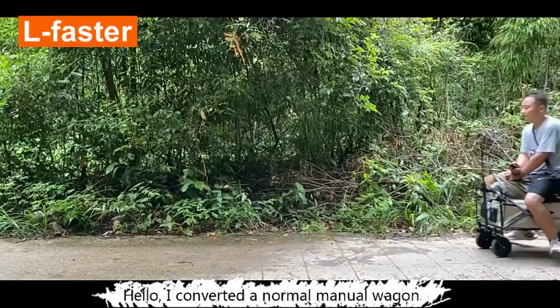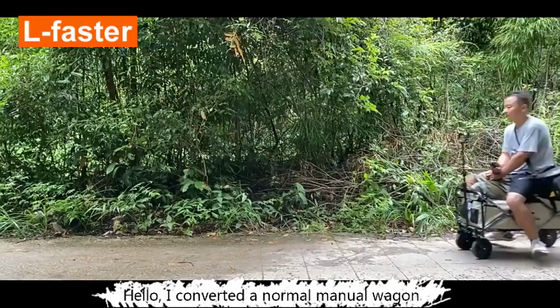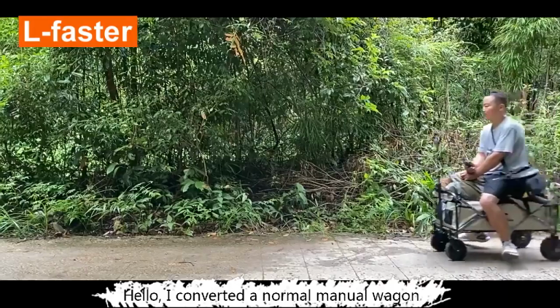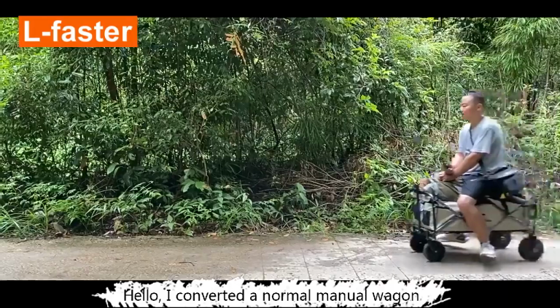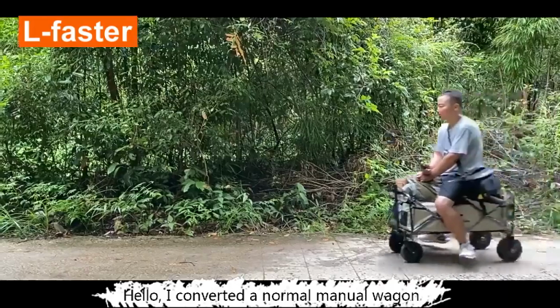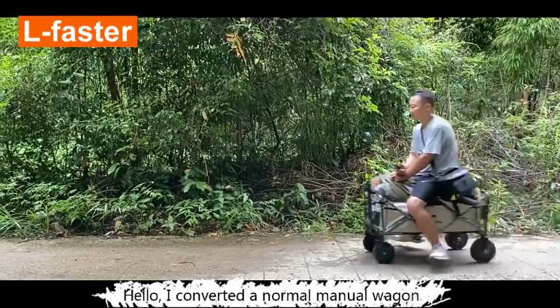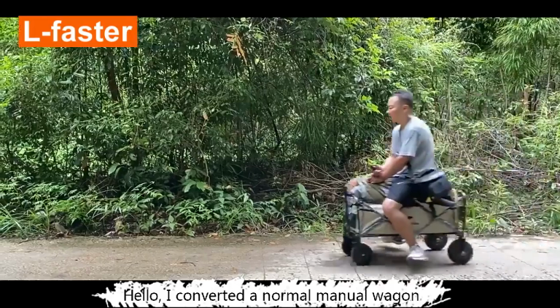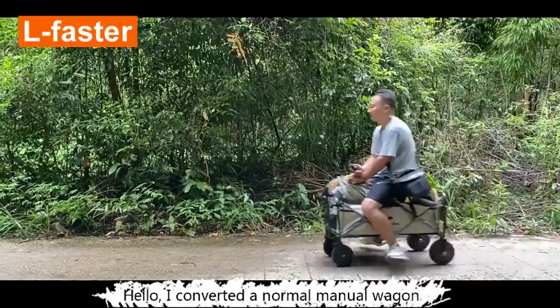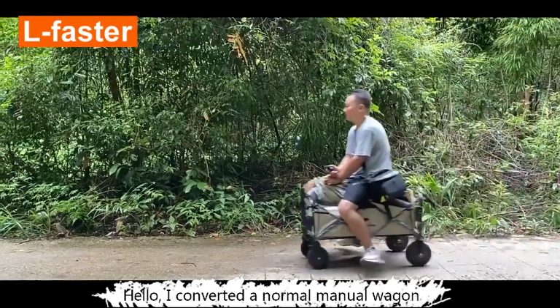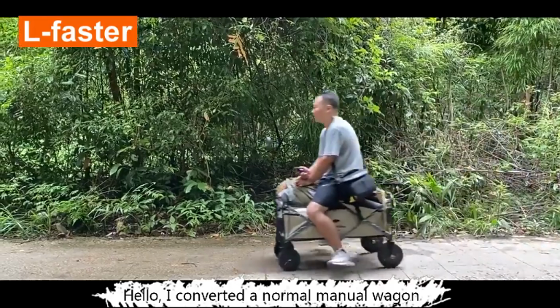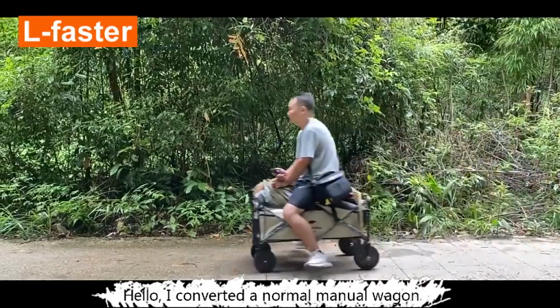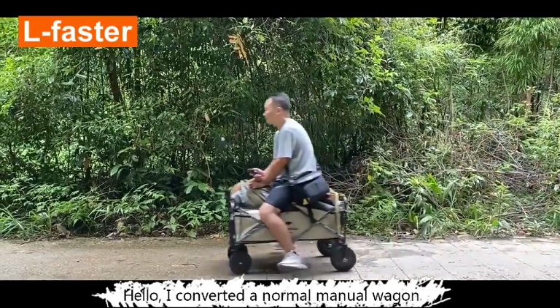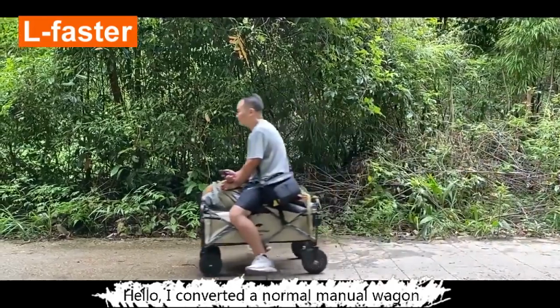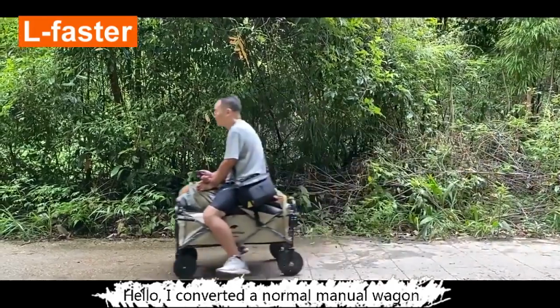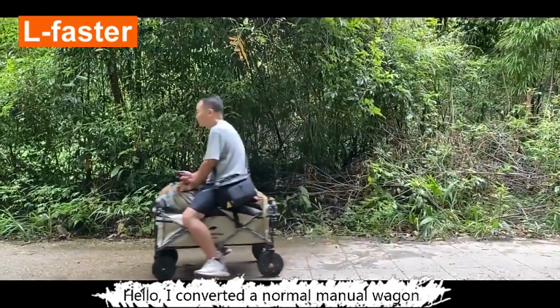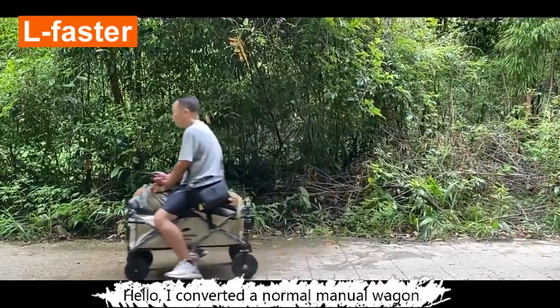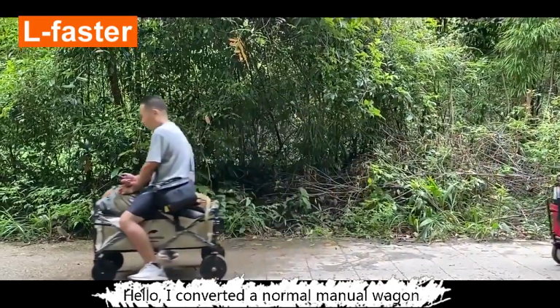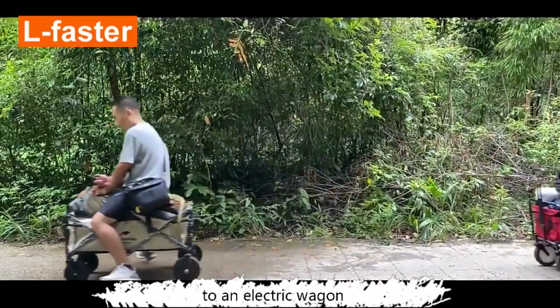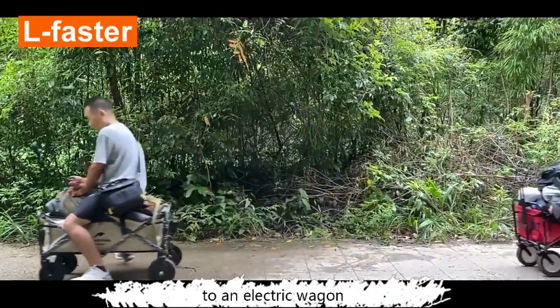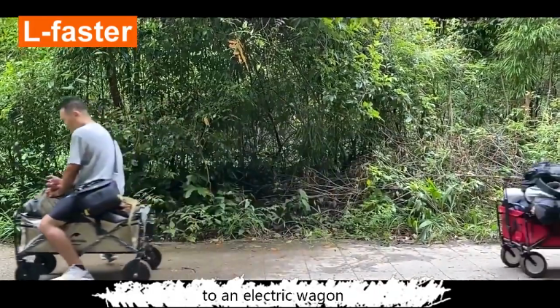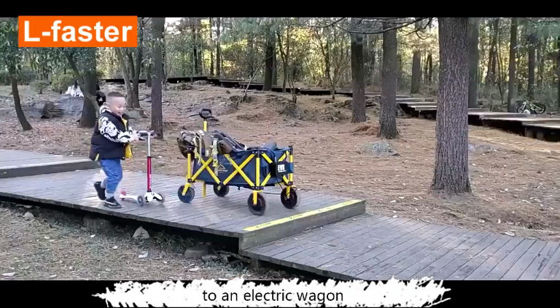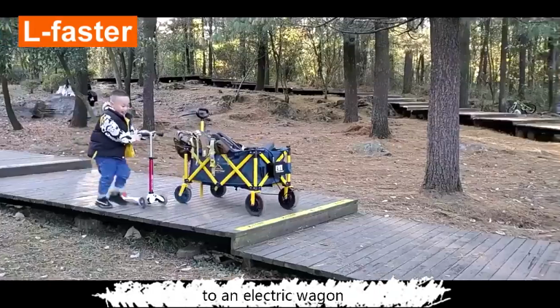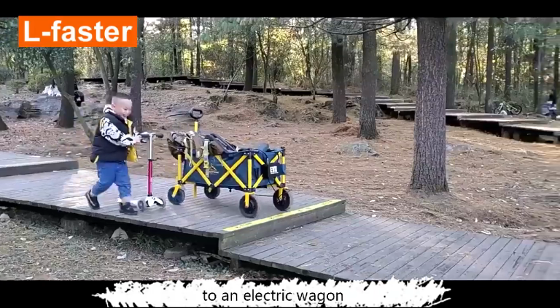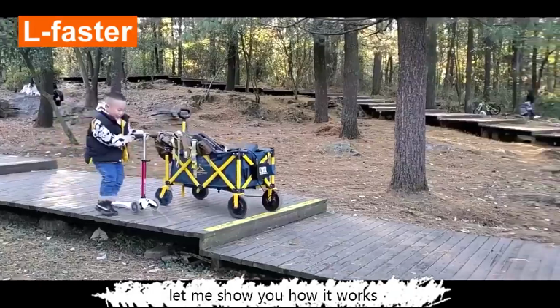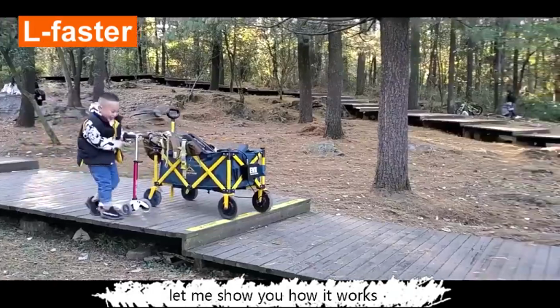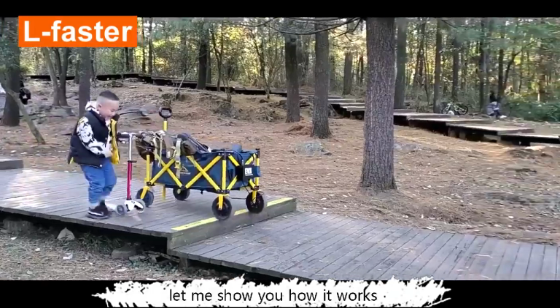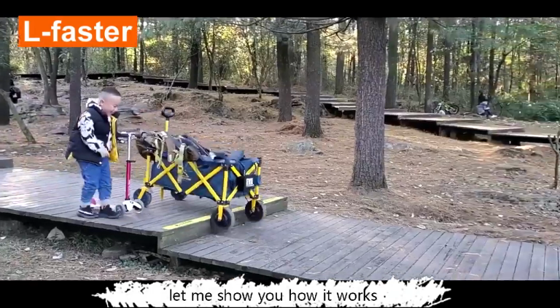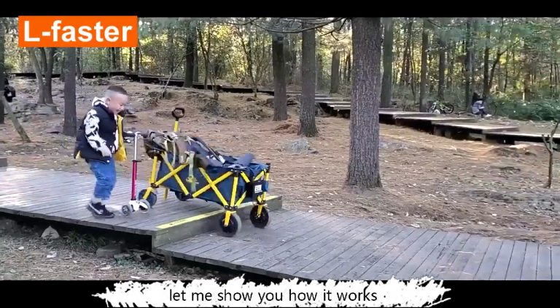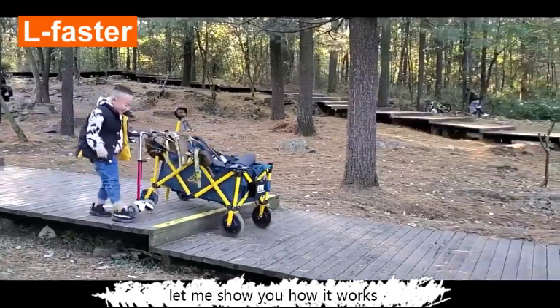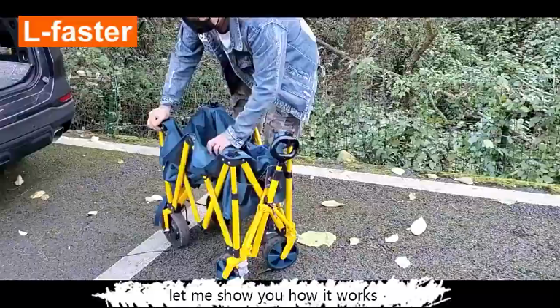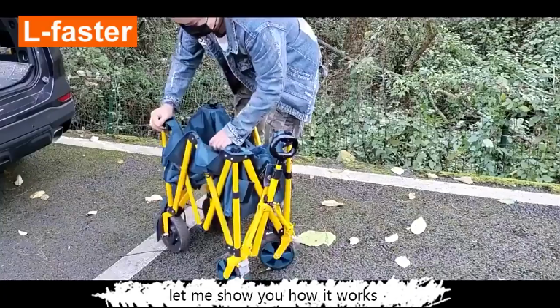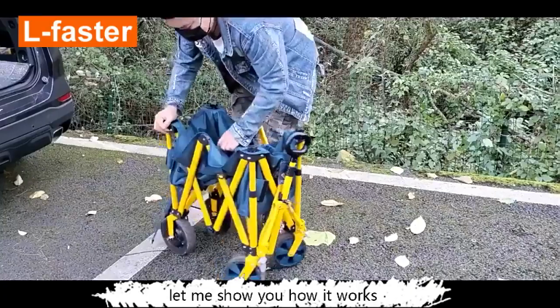Hello, I converted a normal manual wagon to an electric wagon. Let me show you how it works.